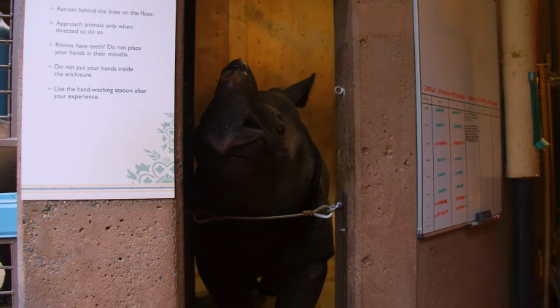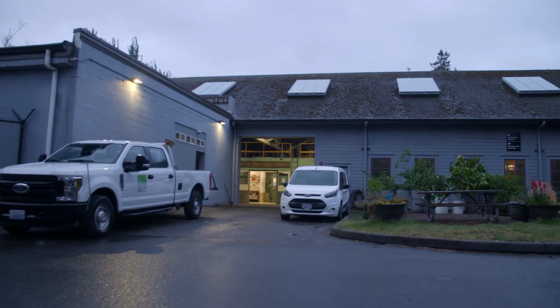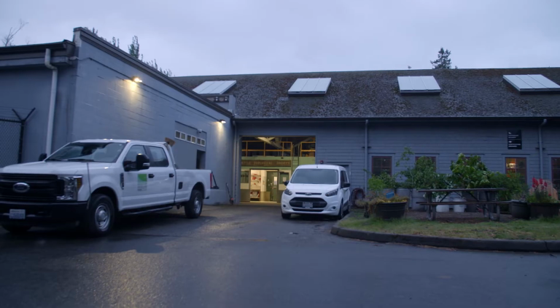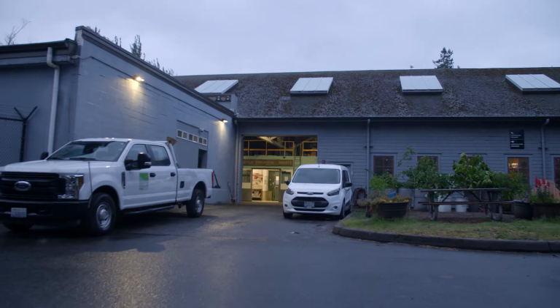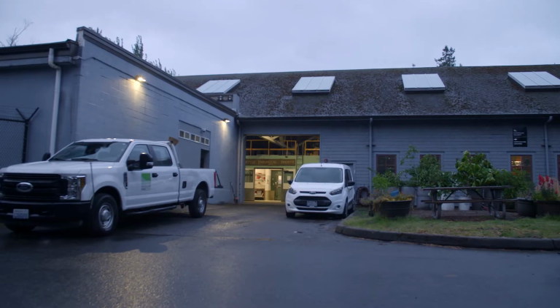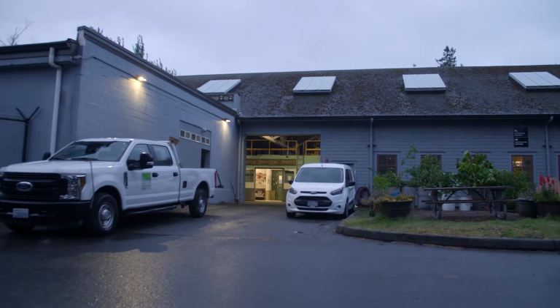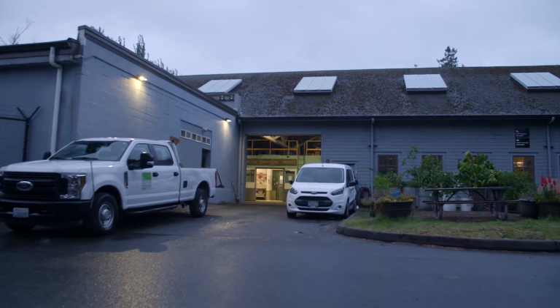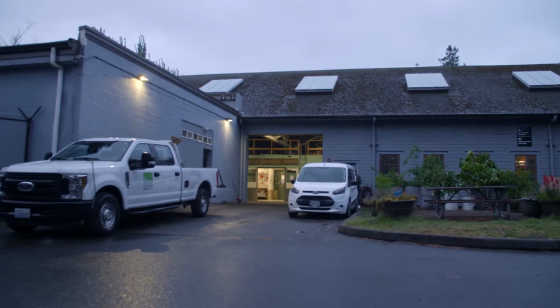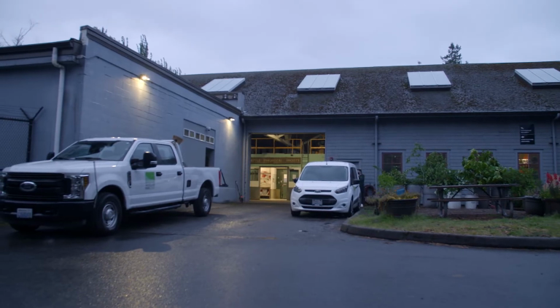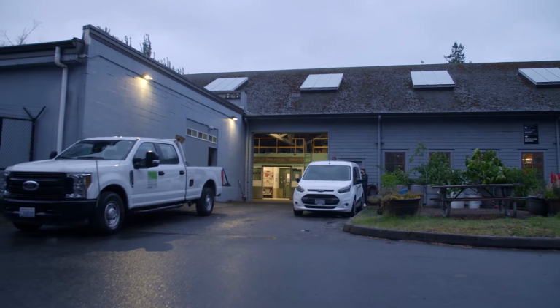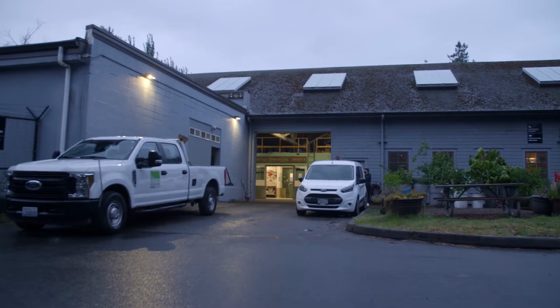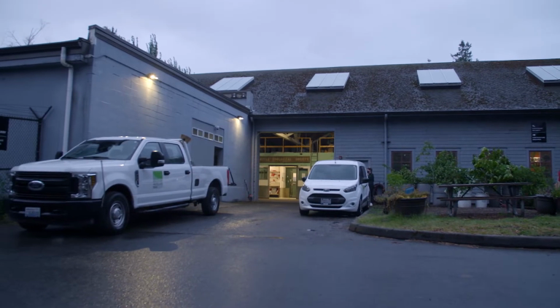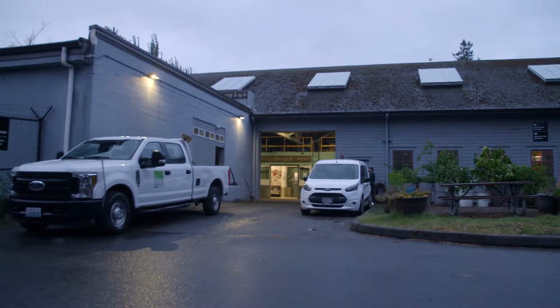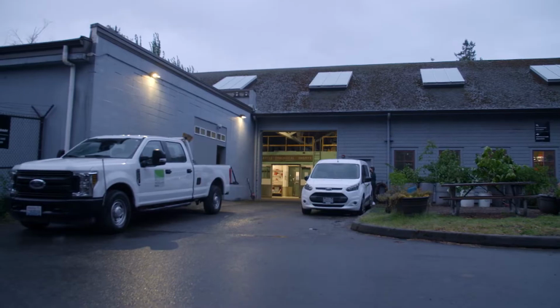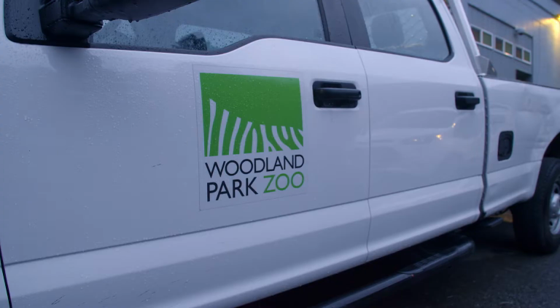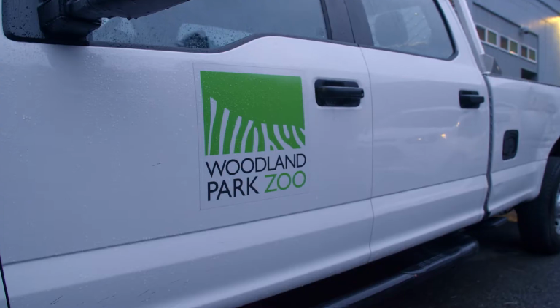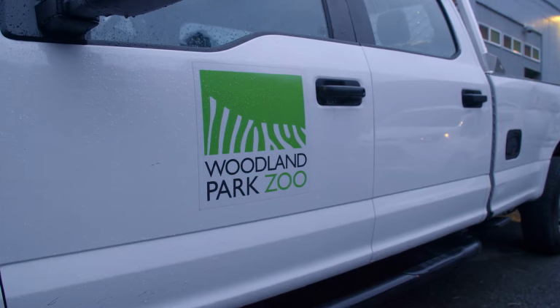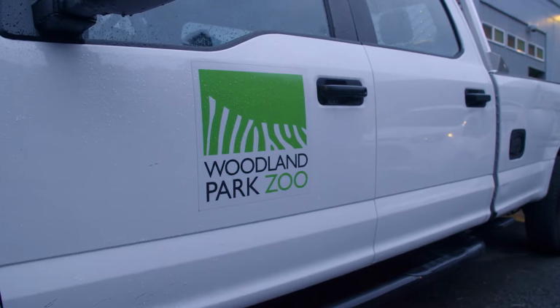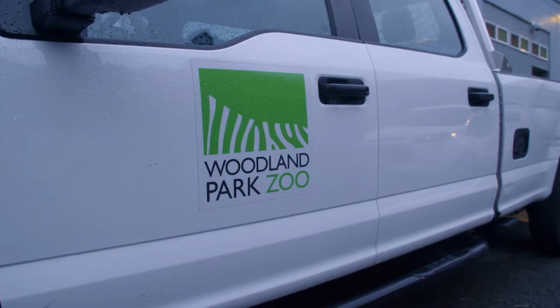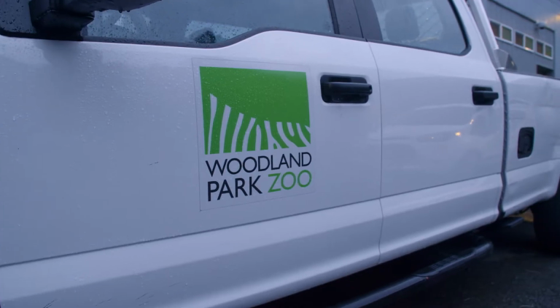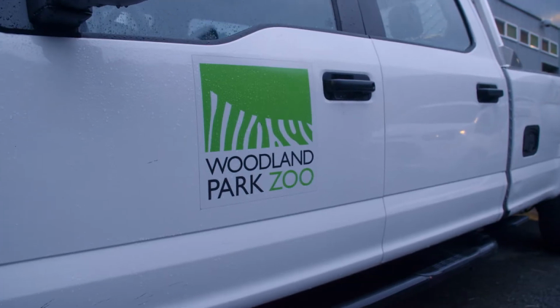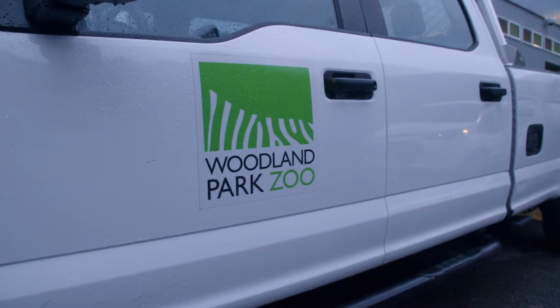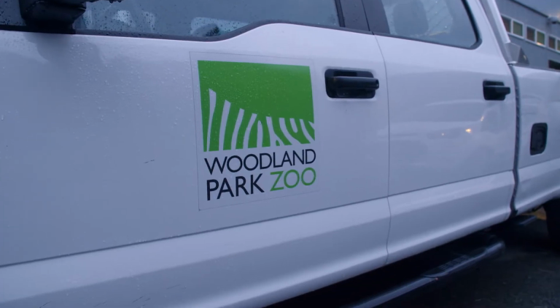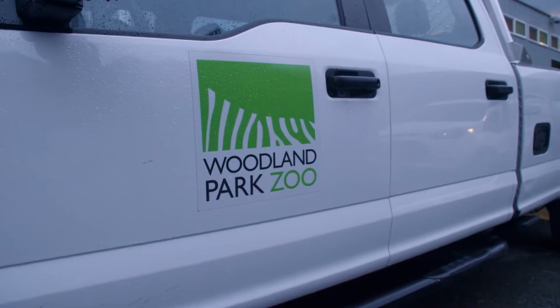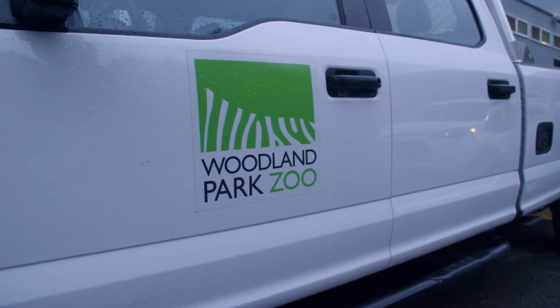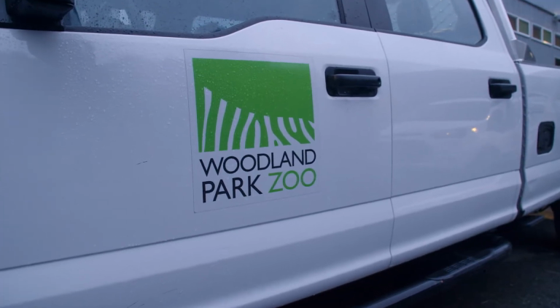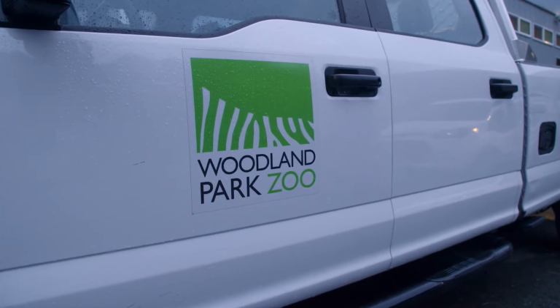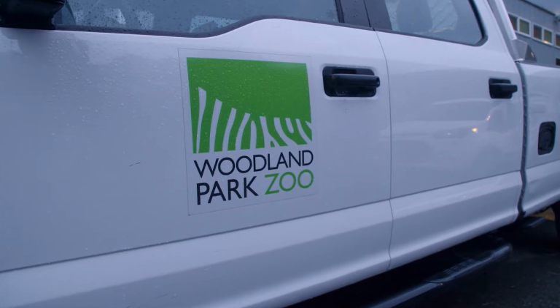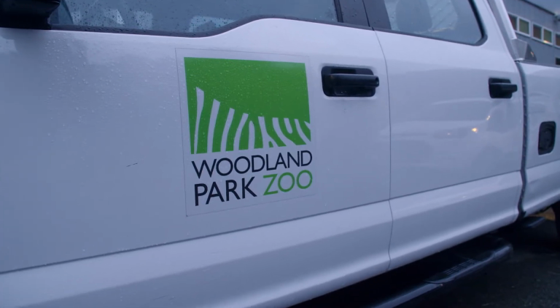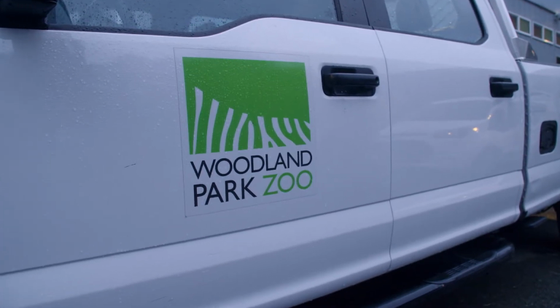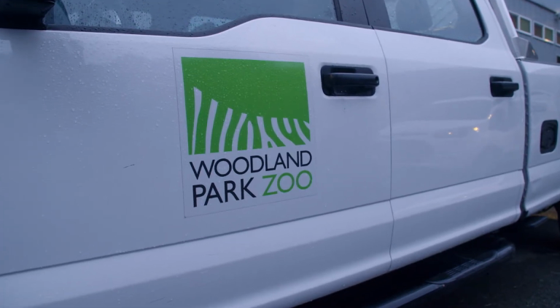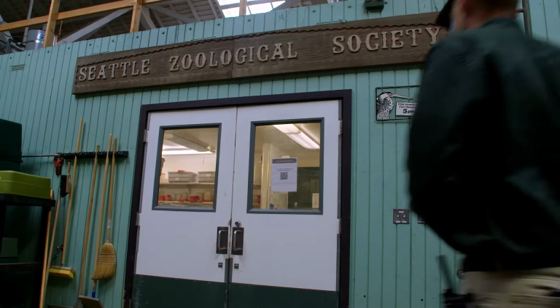So we got up bright and early this morning to see how the Woodland Park Zoo uses Washington-grown produce to feed their animals.